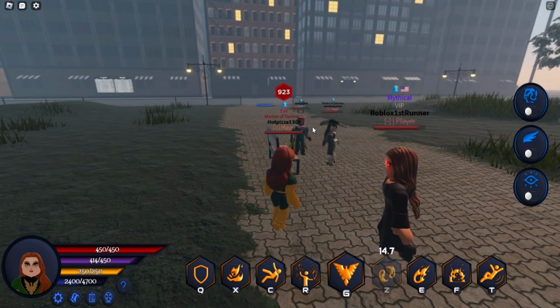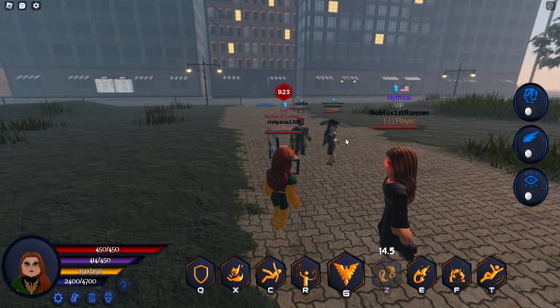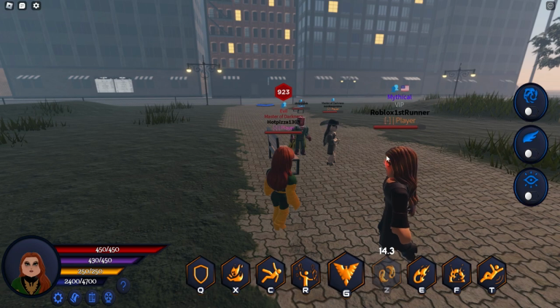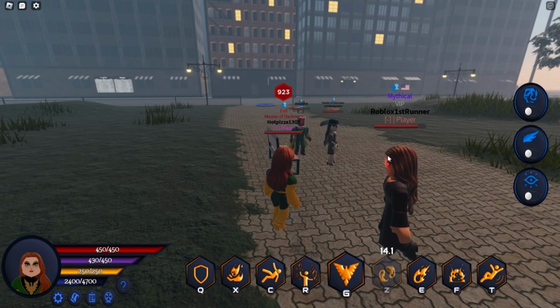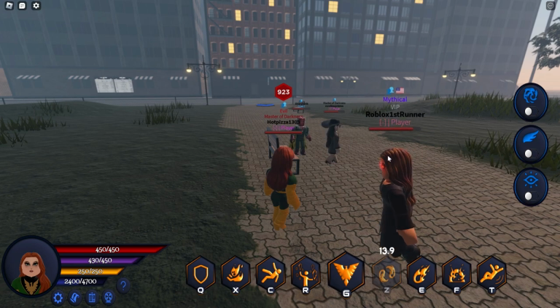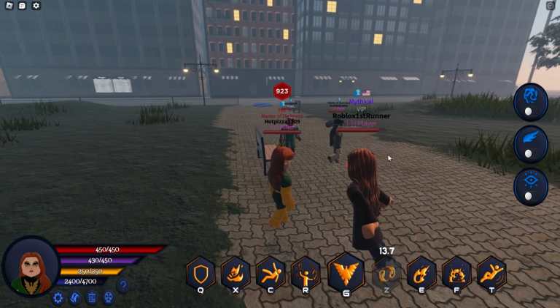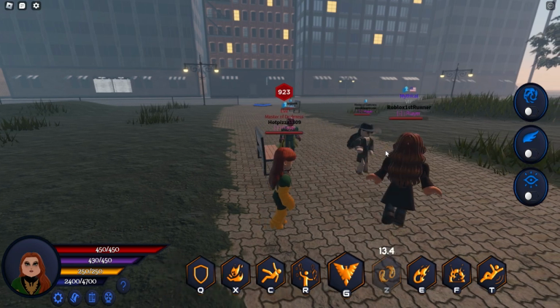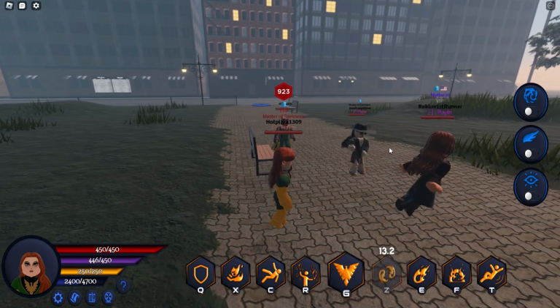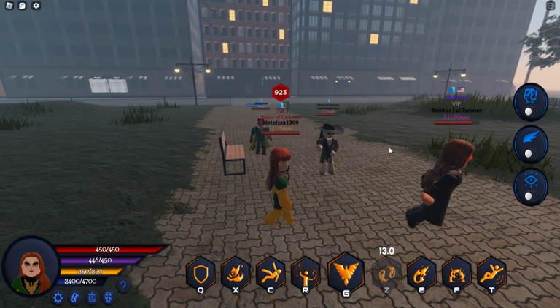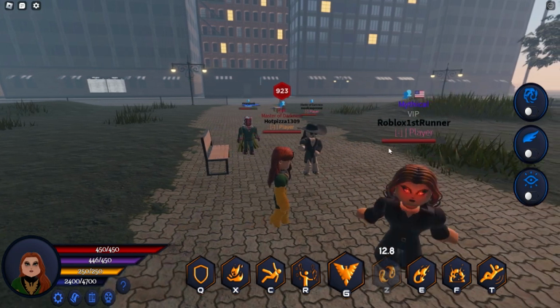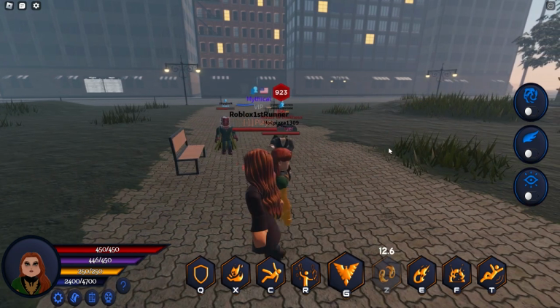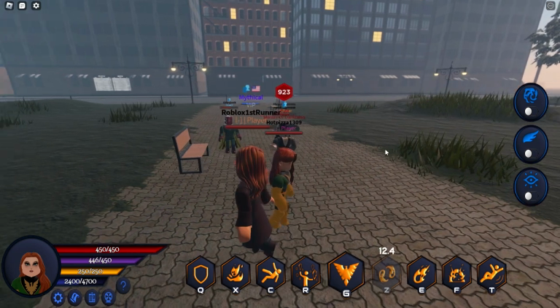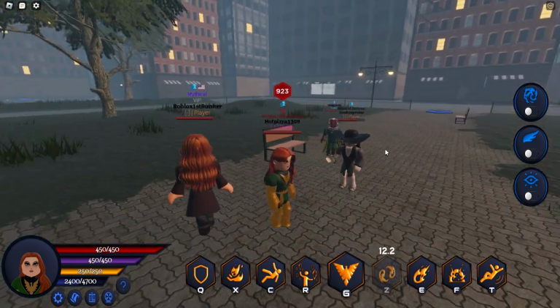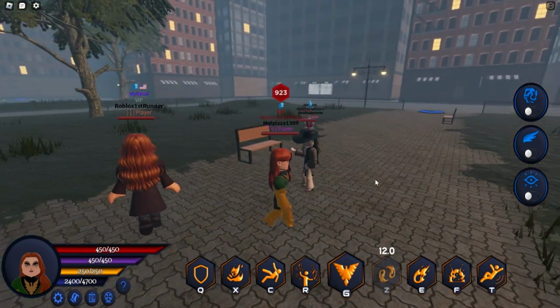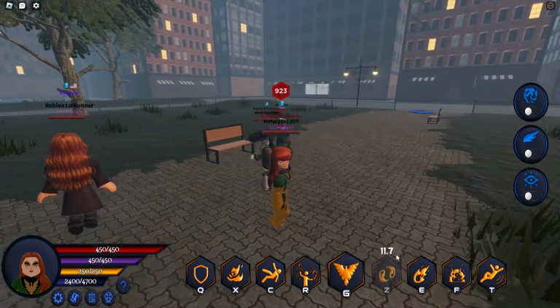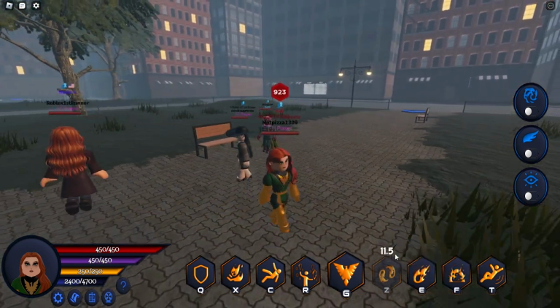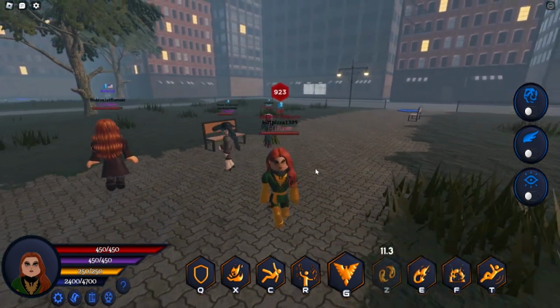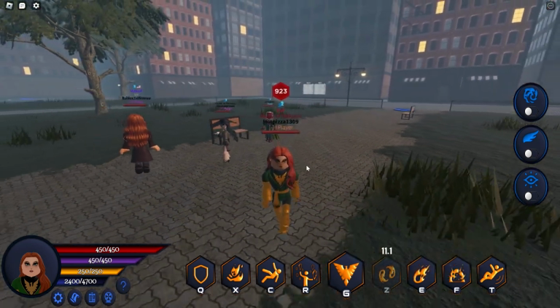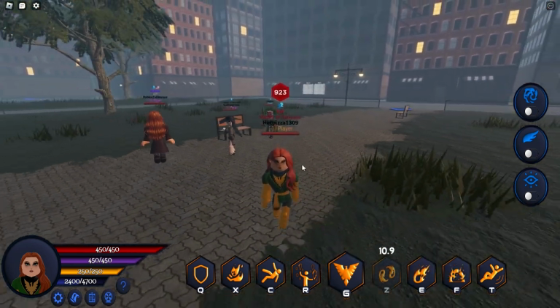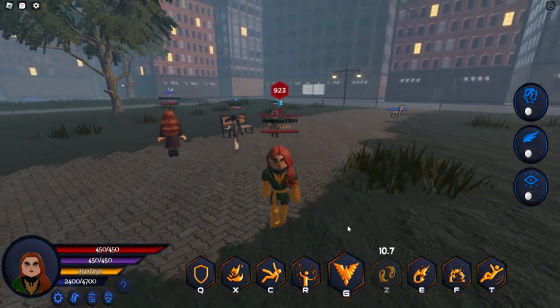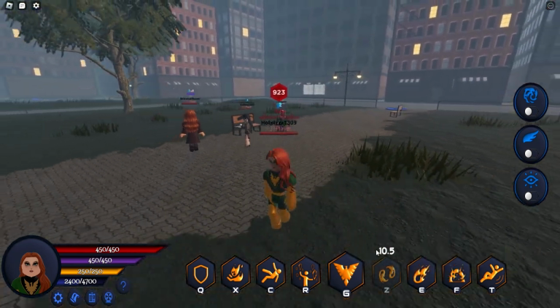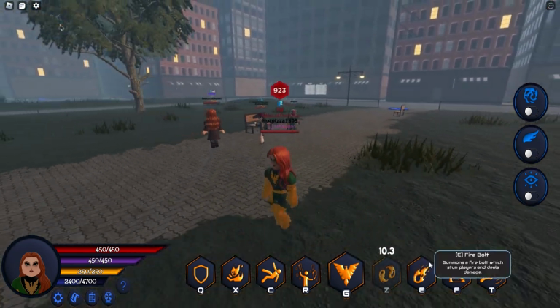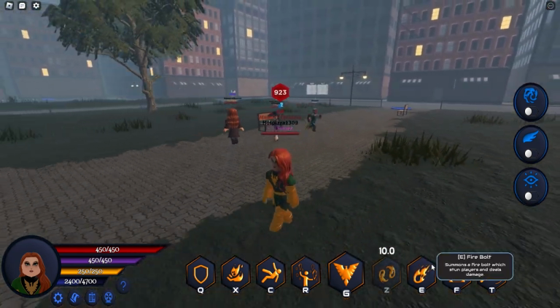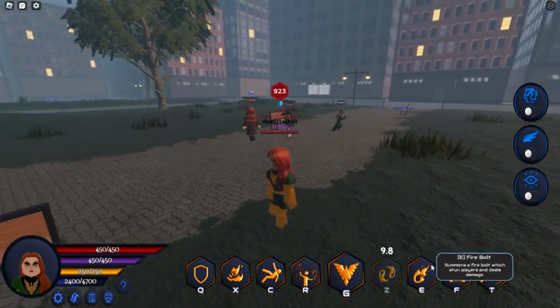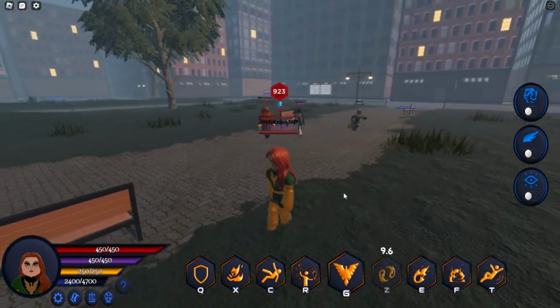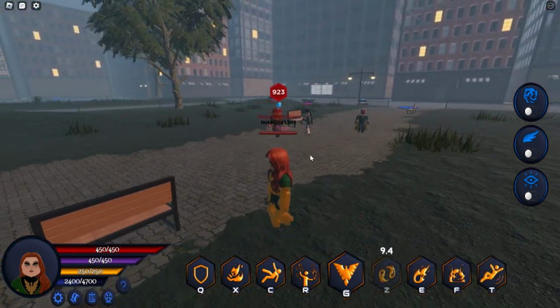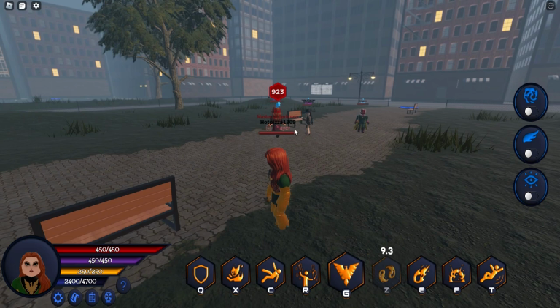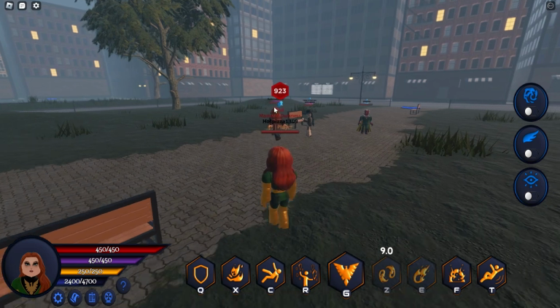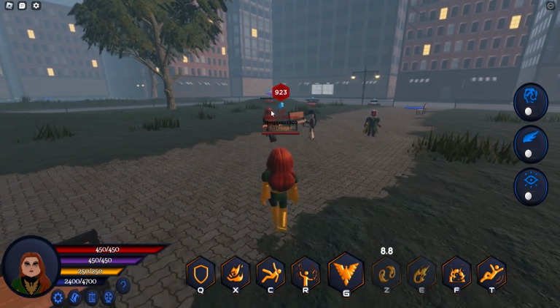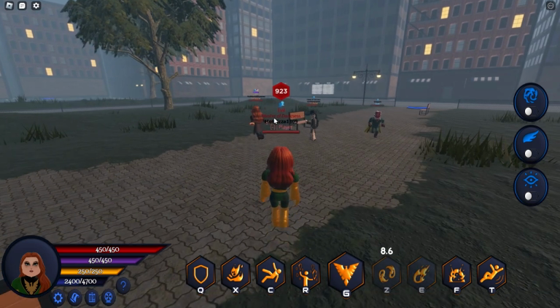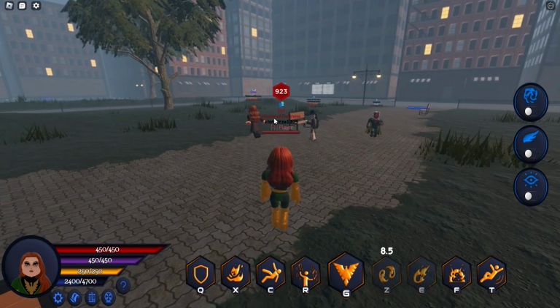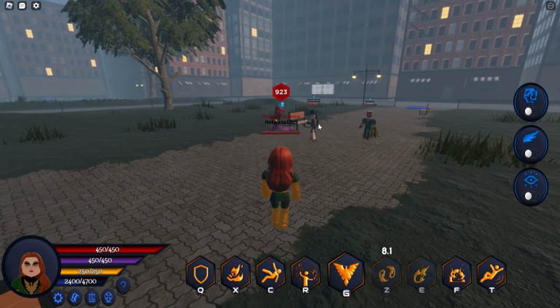So DP was at full health, it did some damage but not a lot. Next we got Fire Bolt, looks like this.